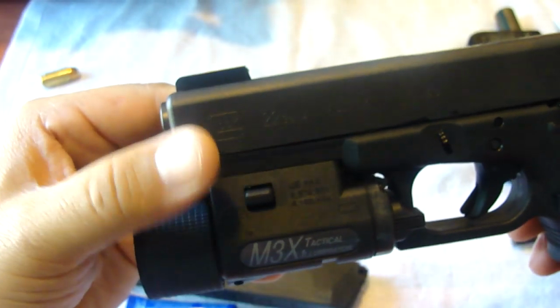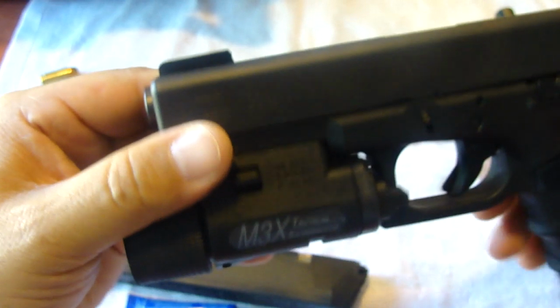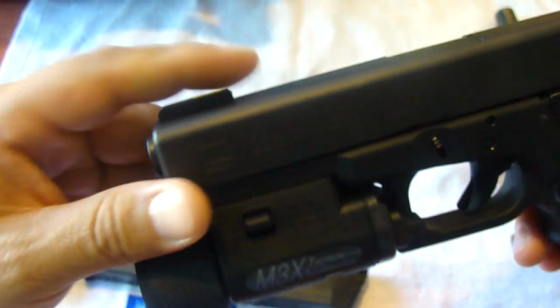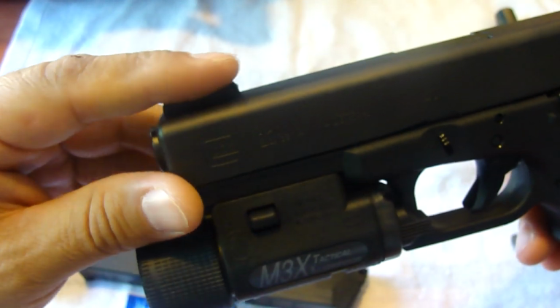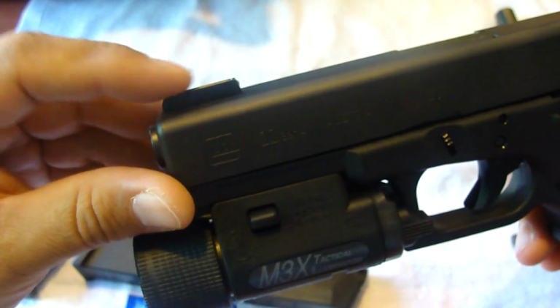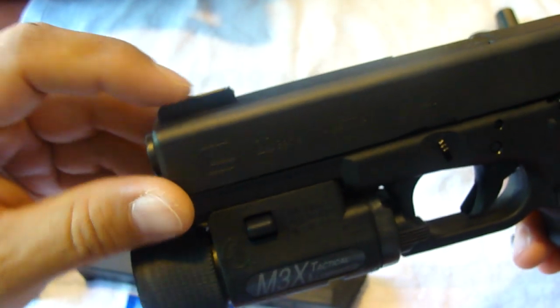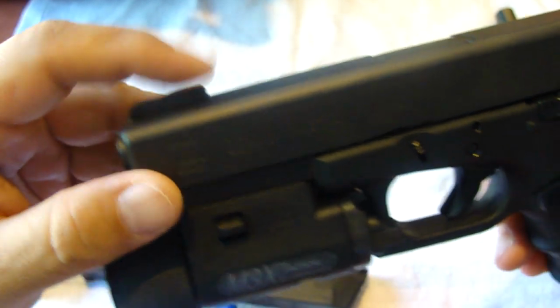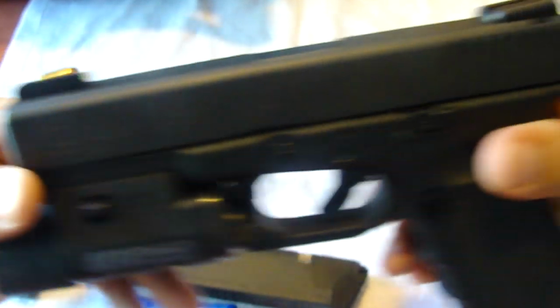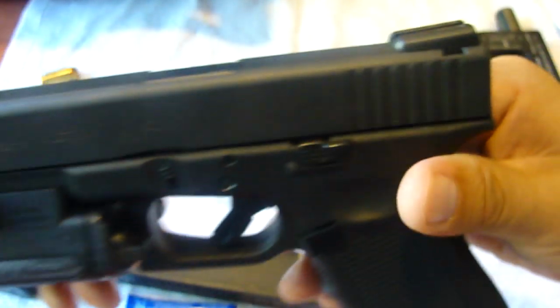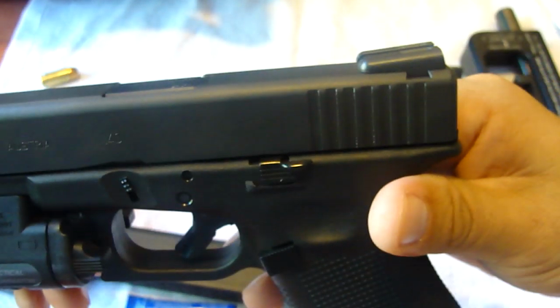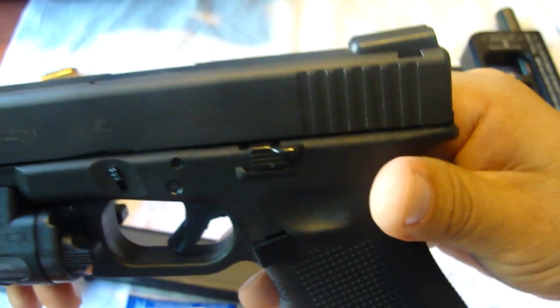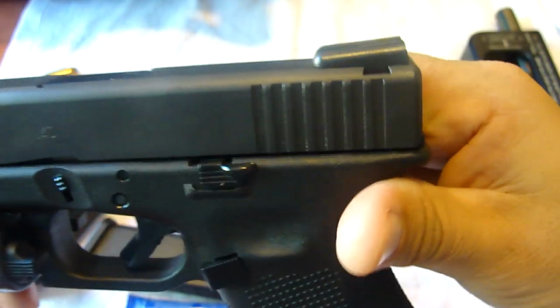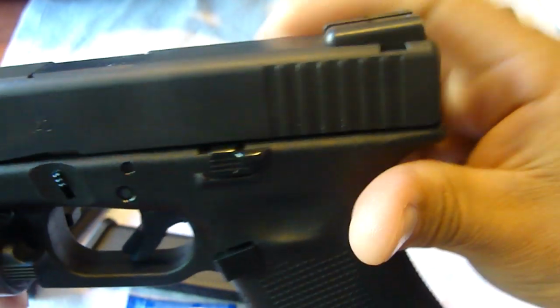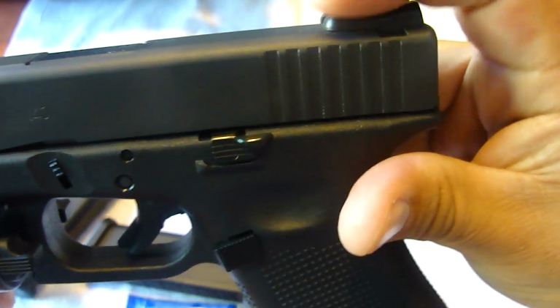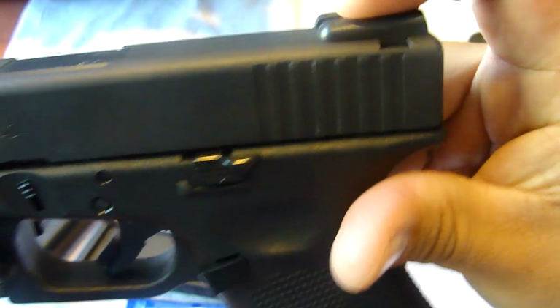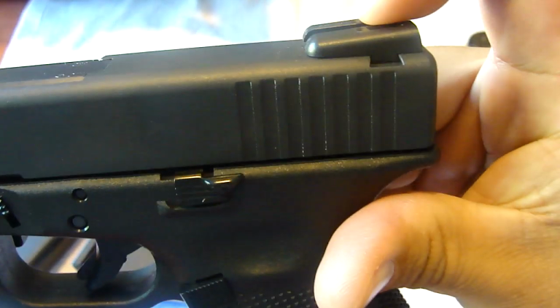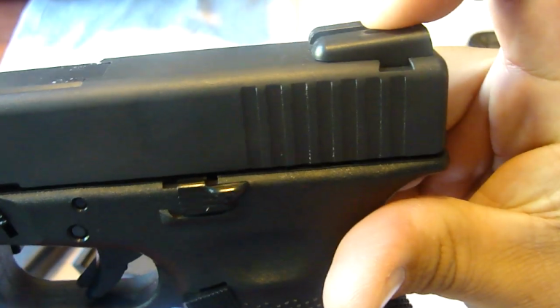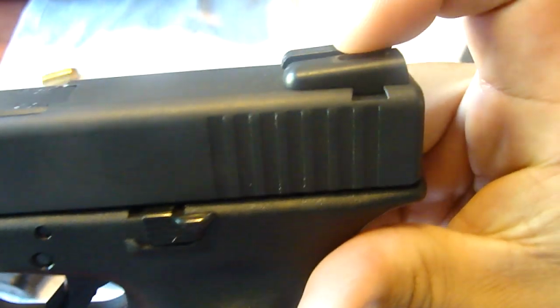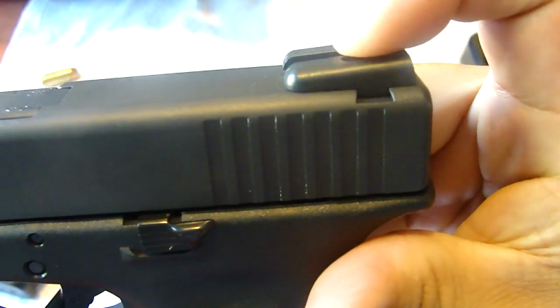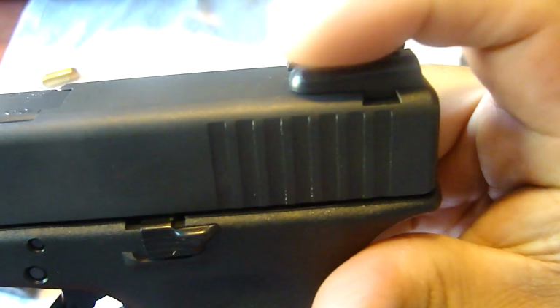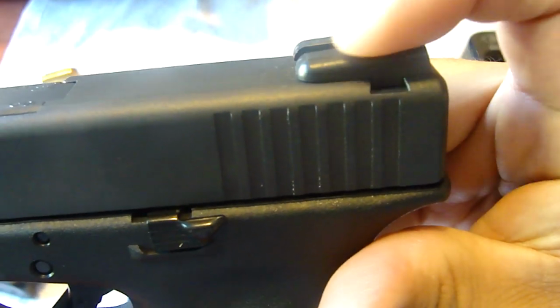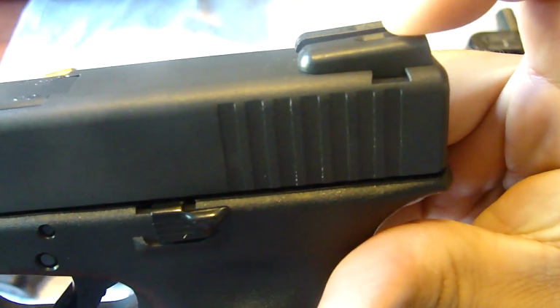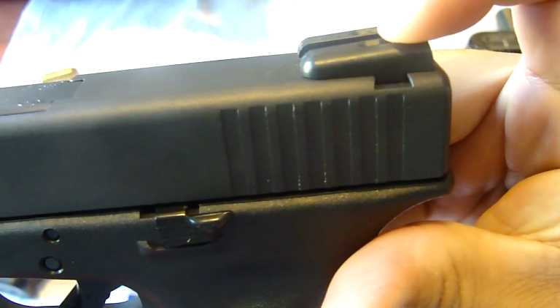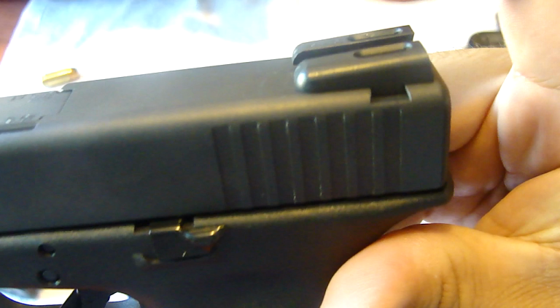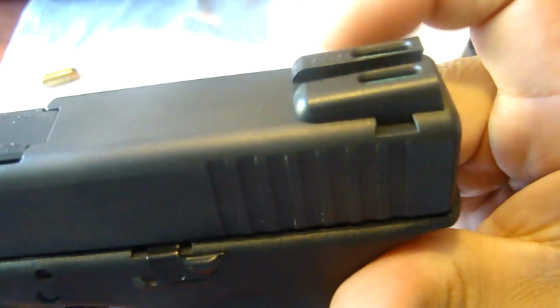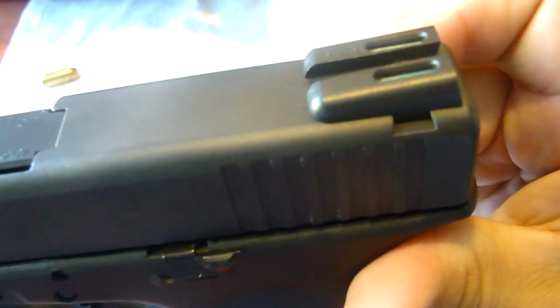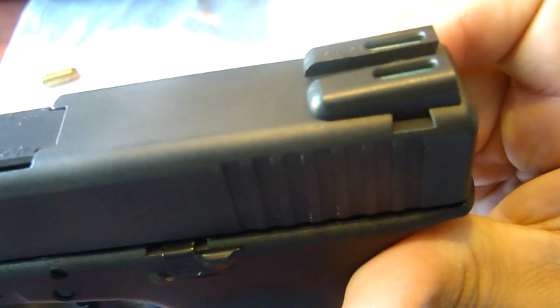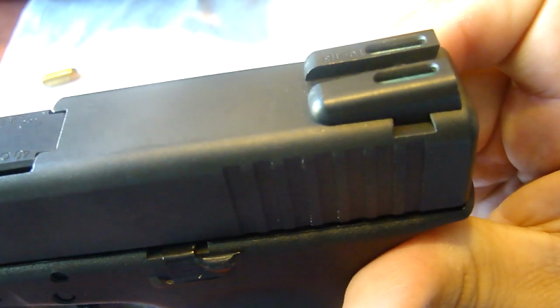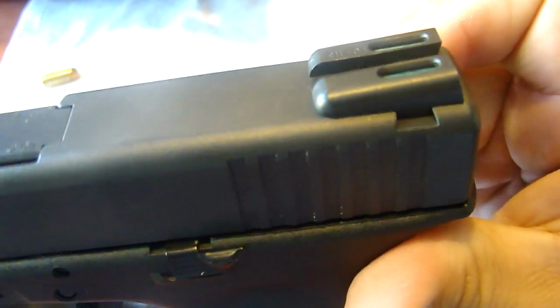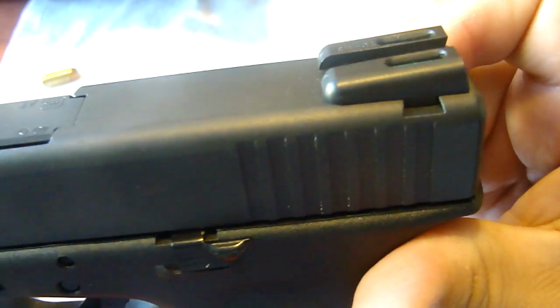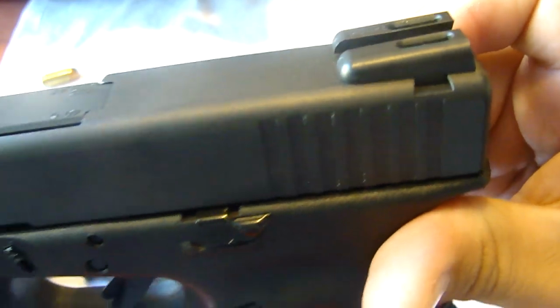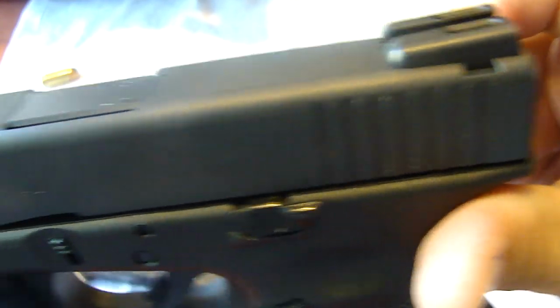They don't interfere with the holsters I have. I don't think they're any higher than the original factory sights.